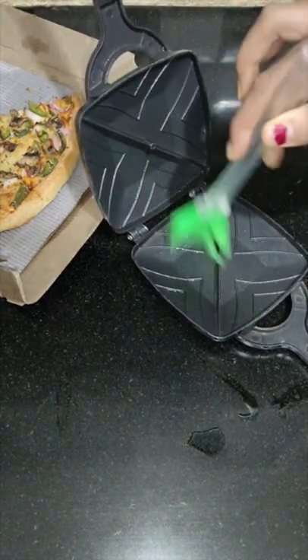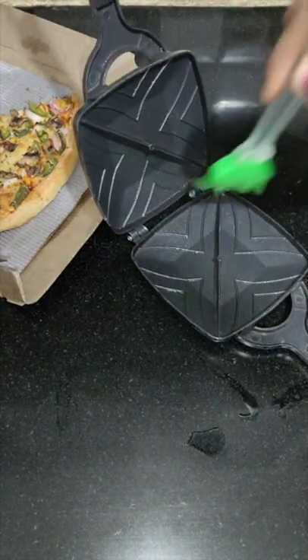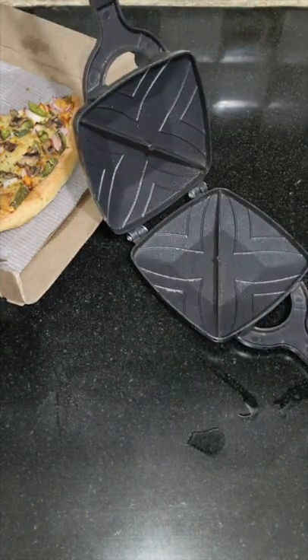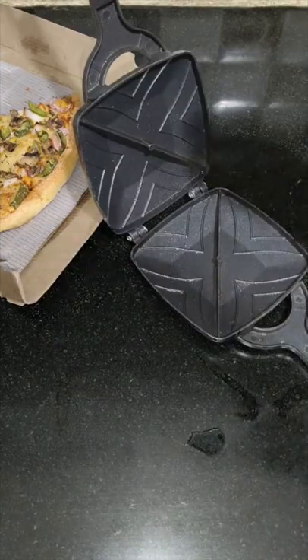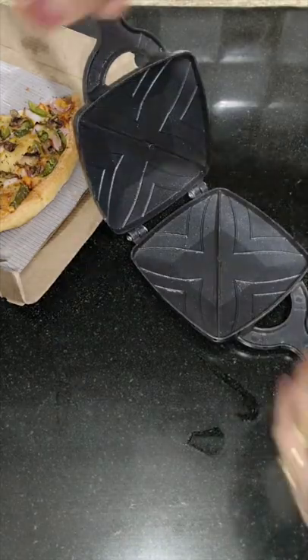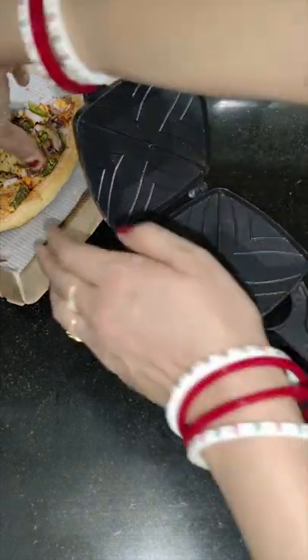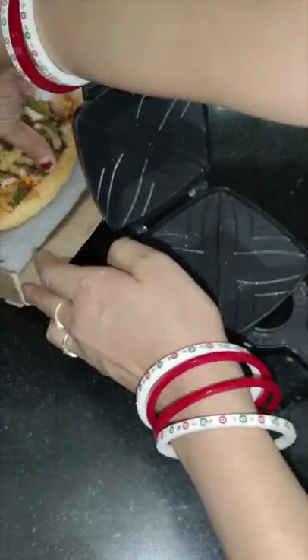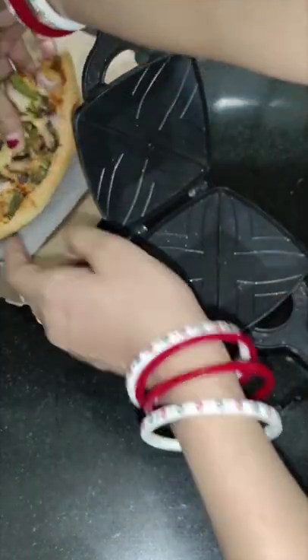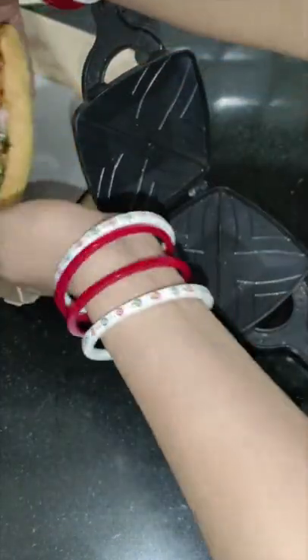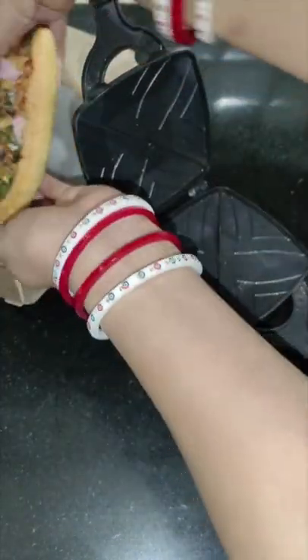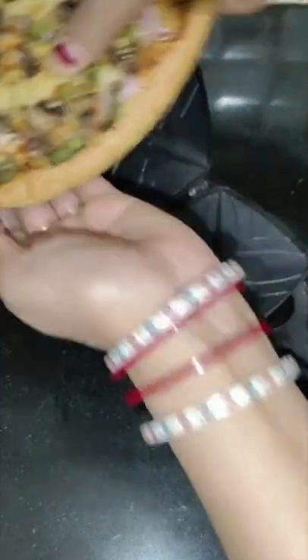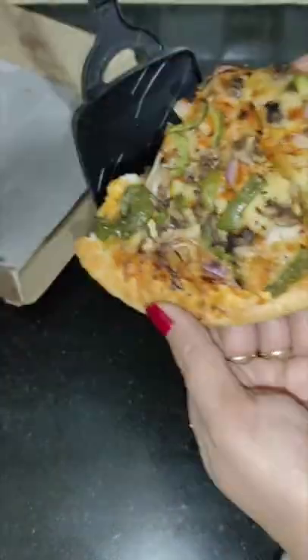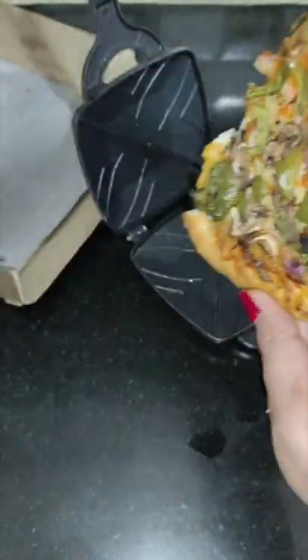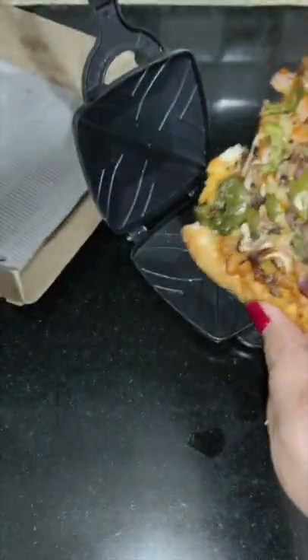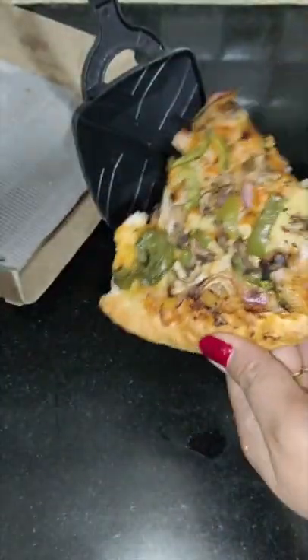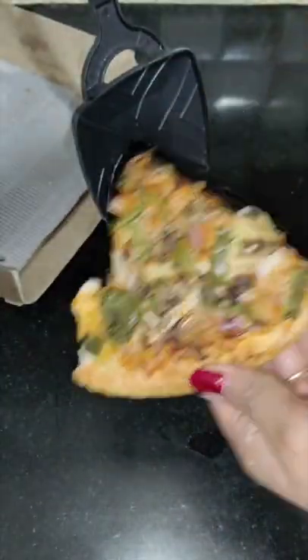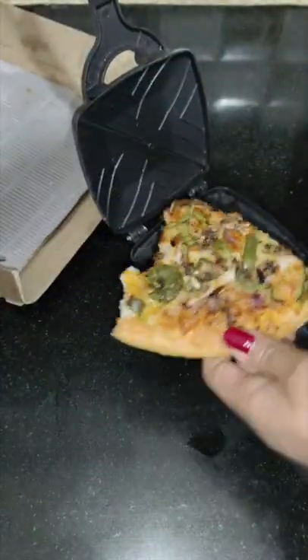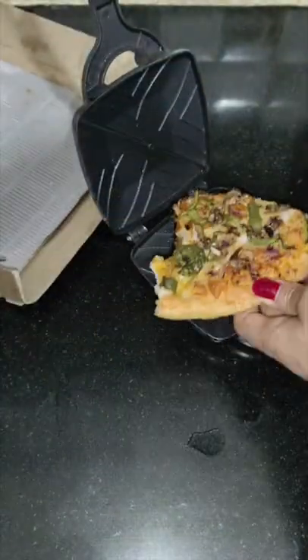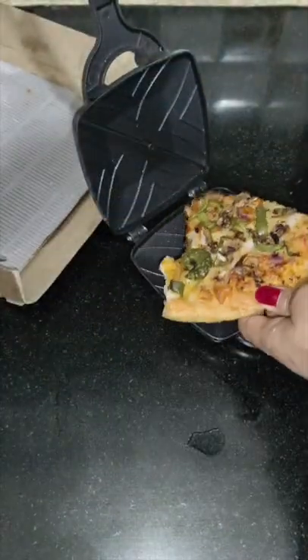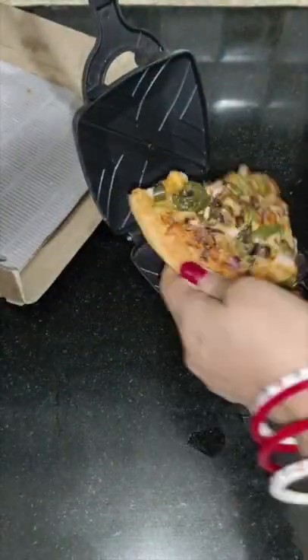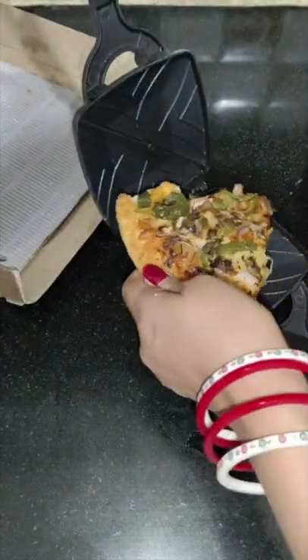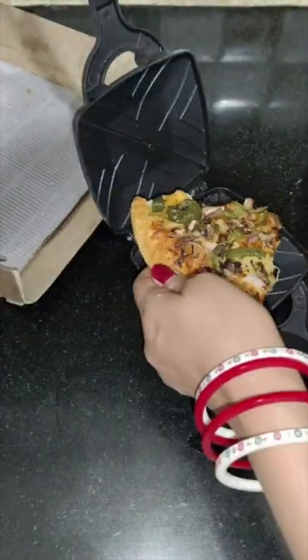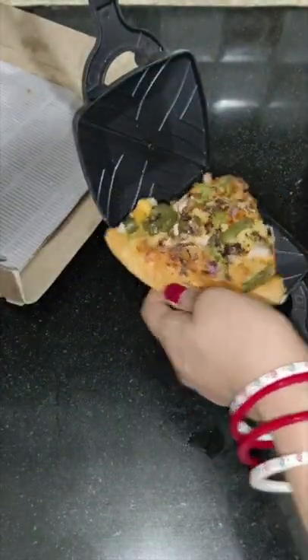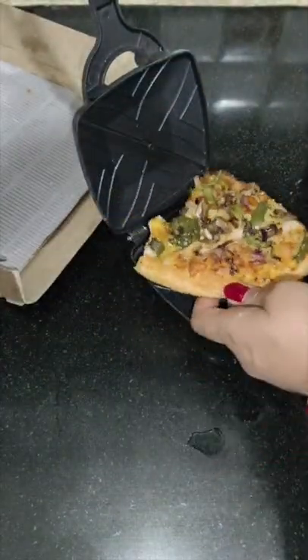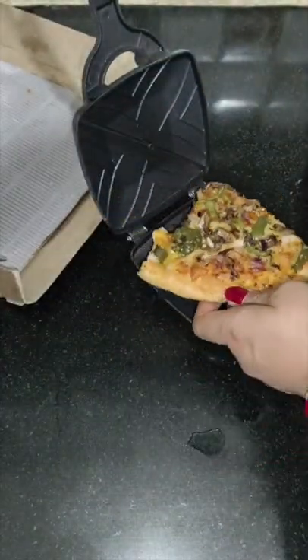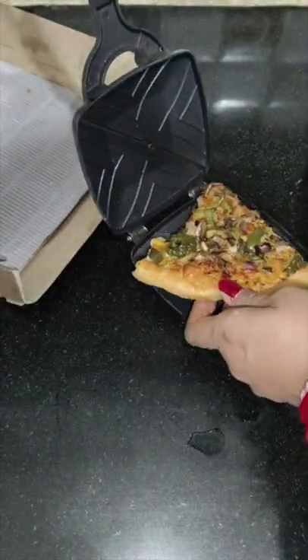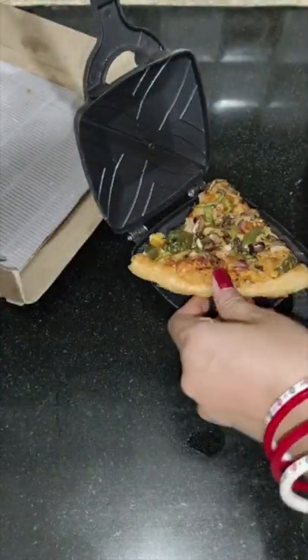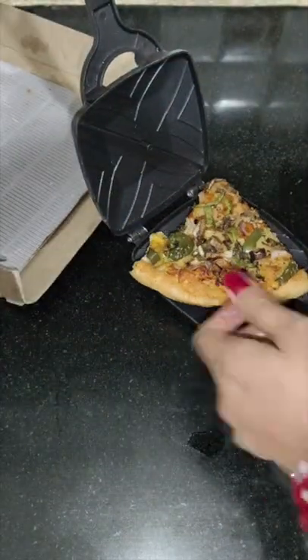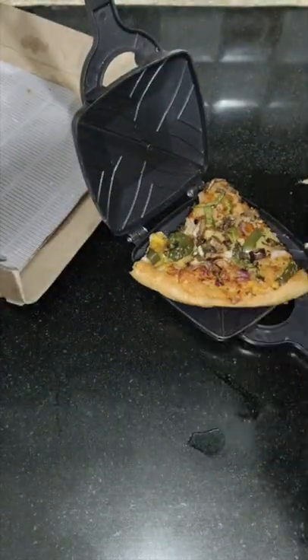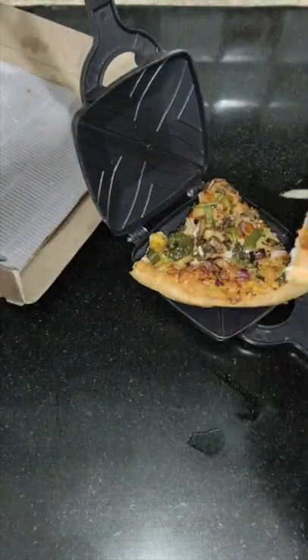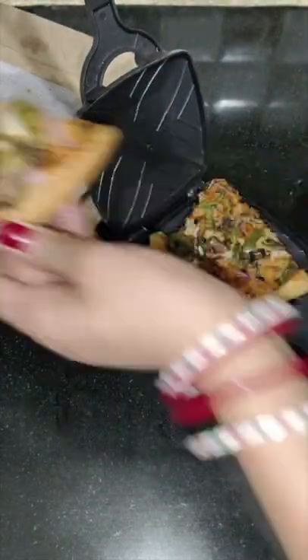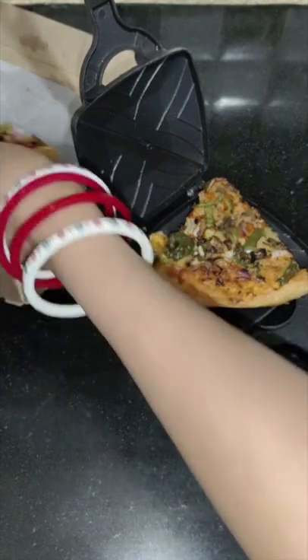I didn't have a waffle machine, but I have a toaster. So, what do I do? I made it like a waffle.